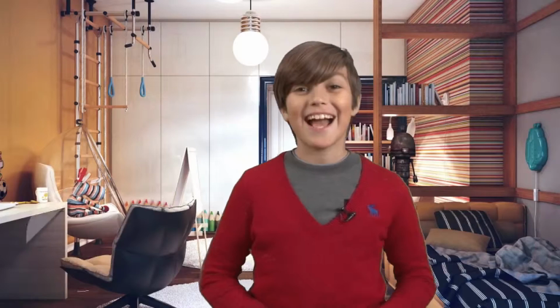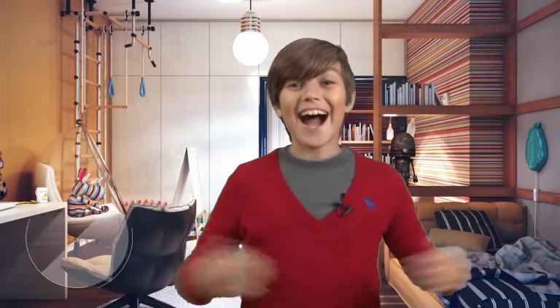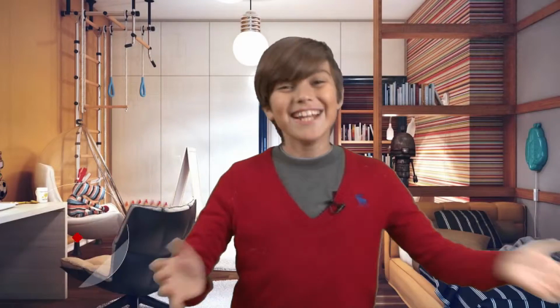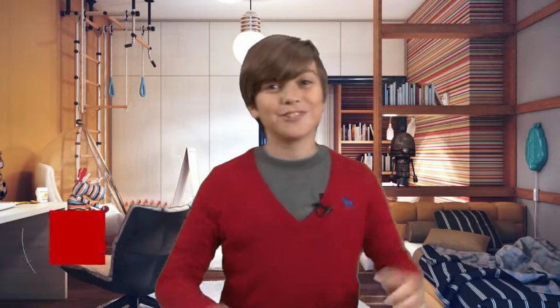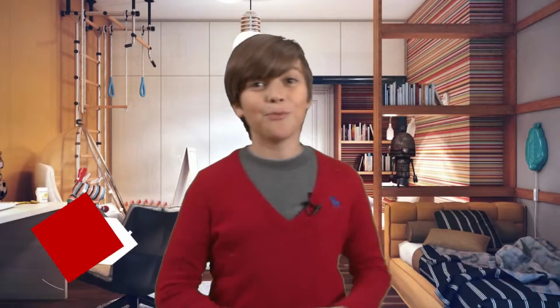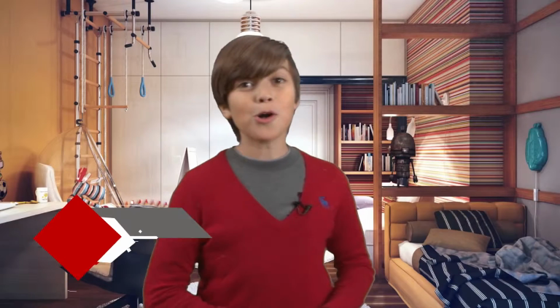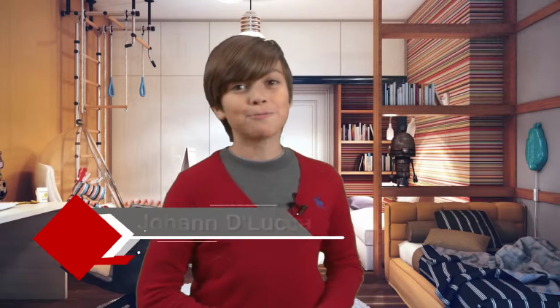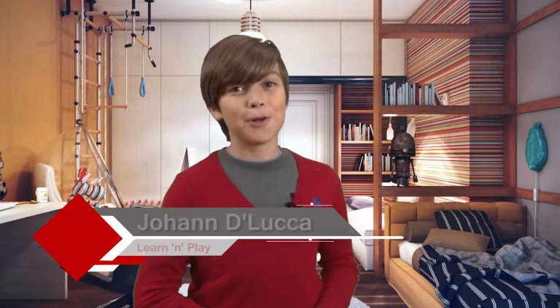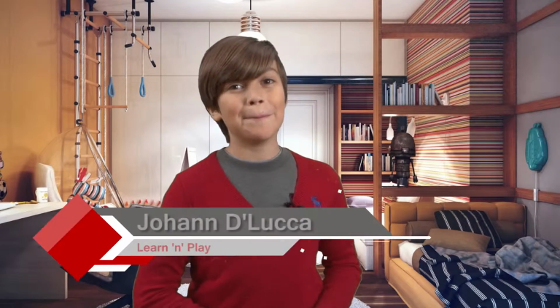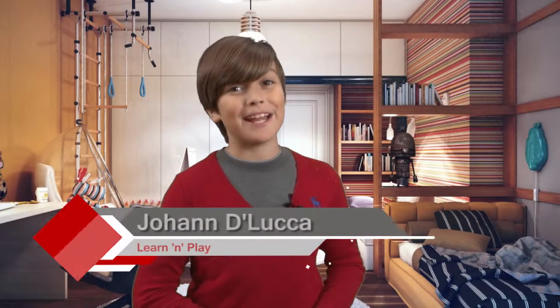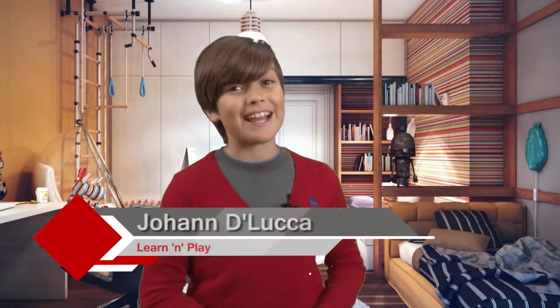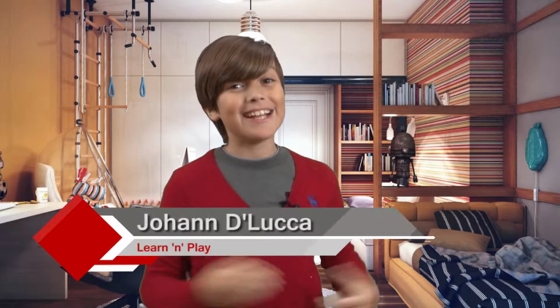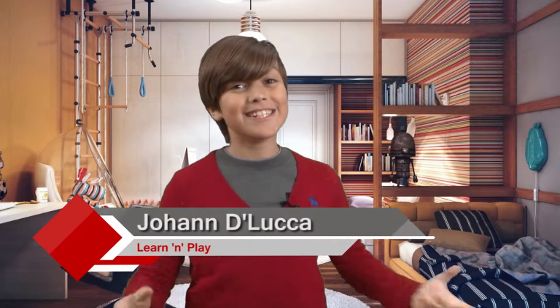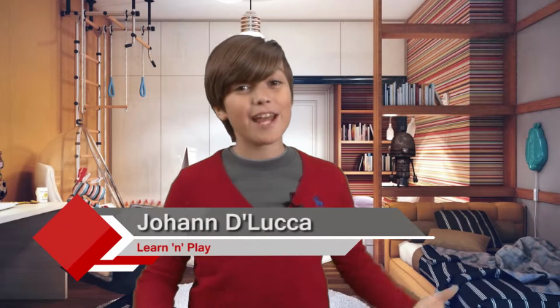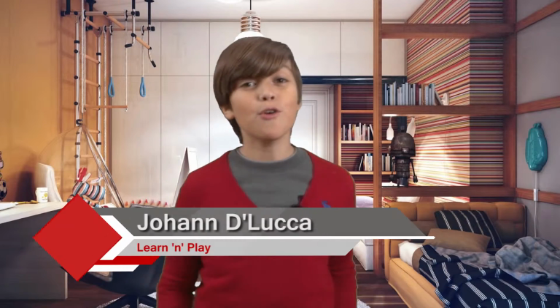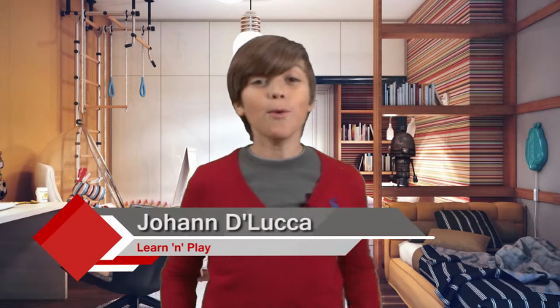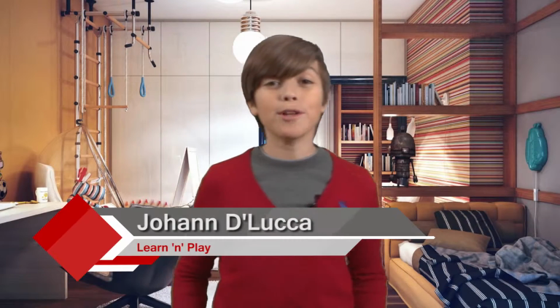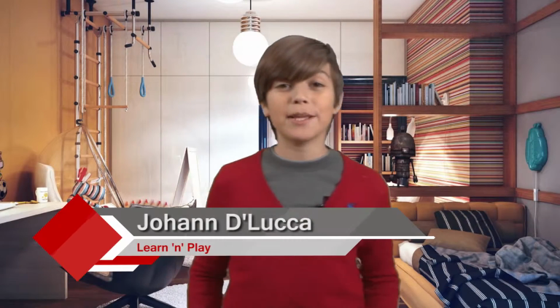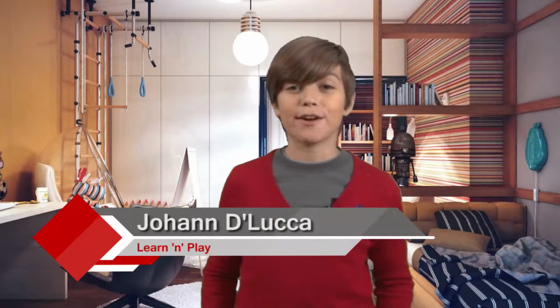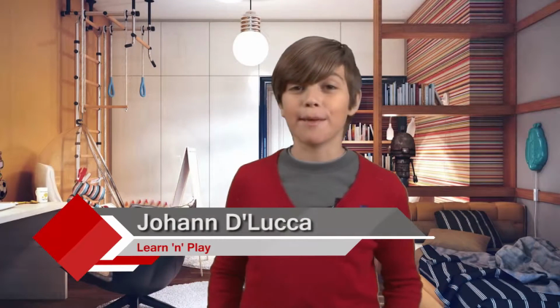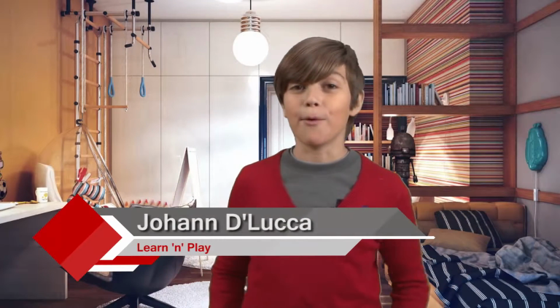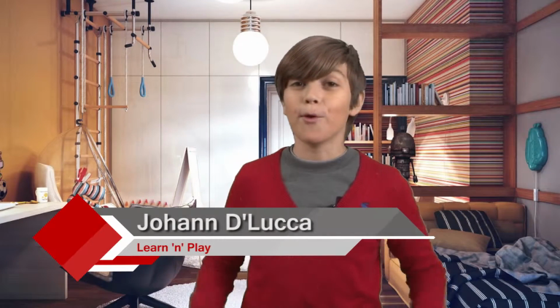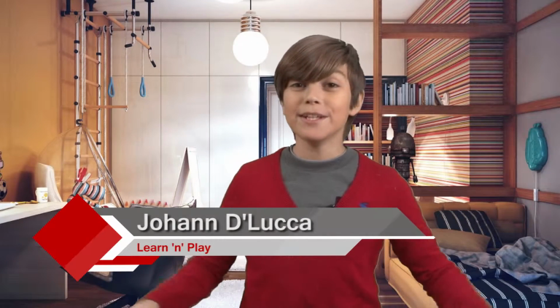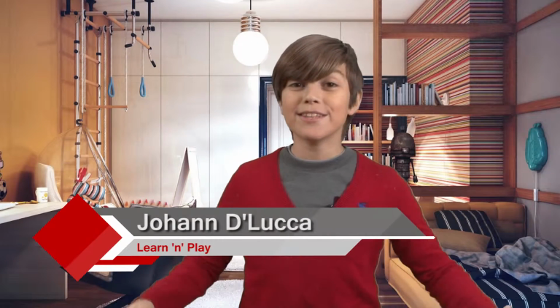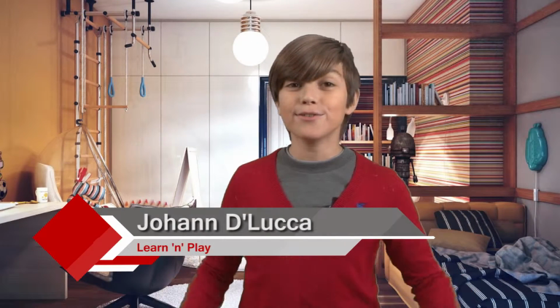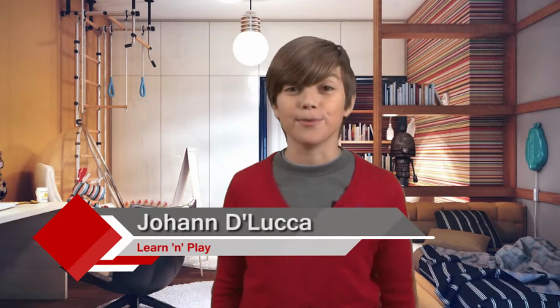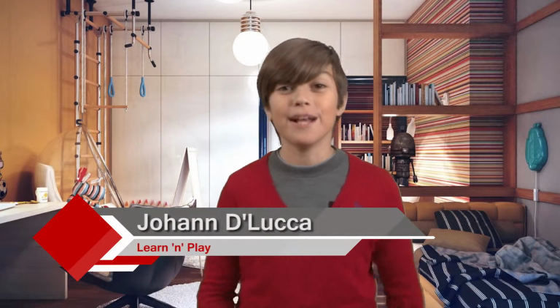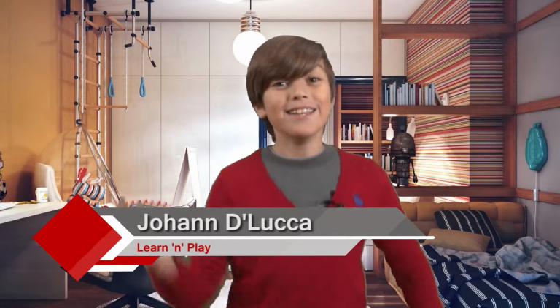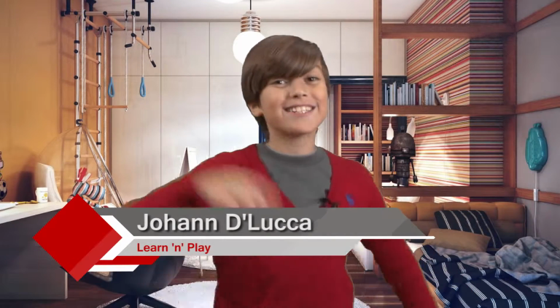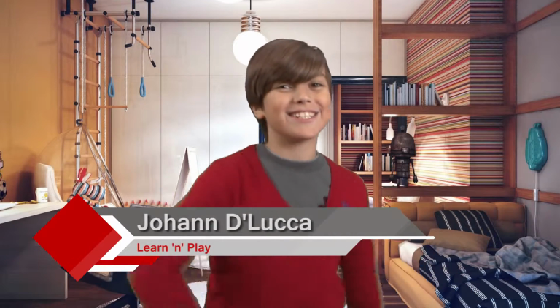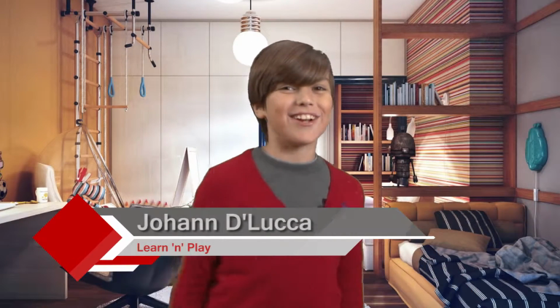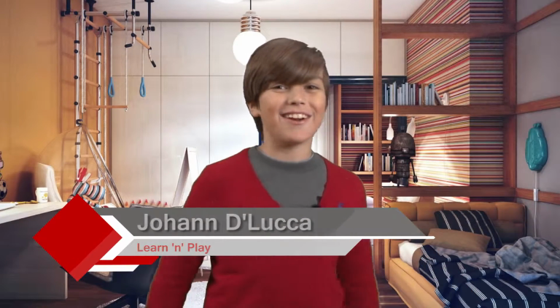Hi kids, welcome to What a Replay, and today we're going to be talking about going to the zoo. Let's get started.